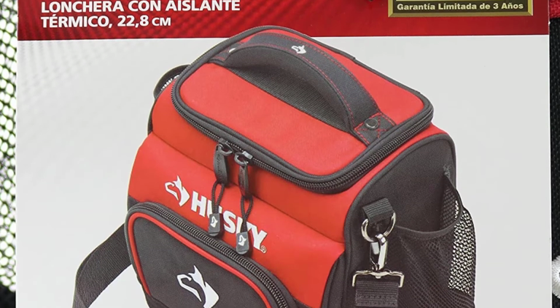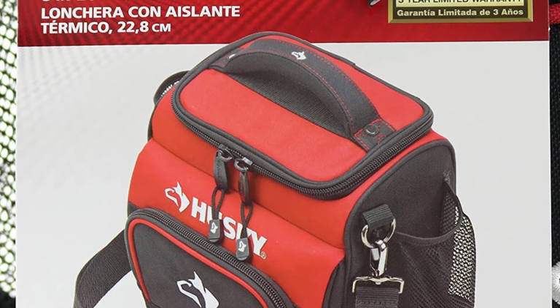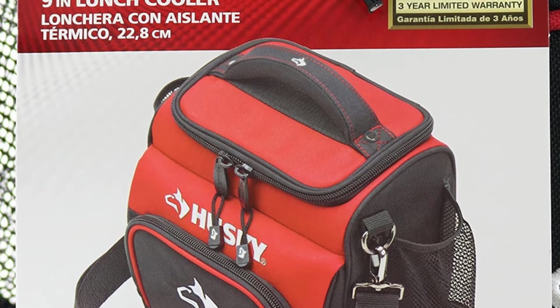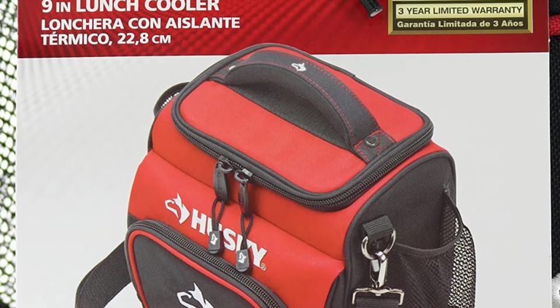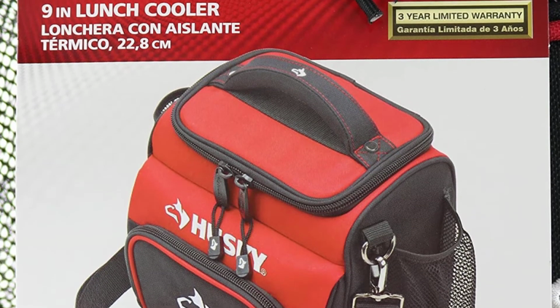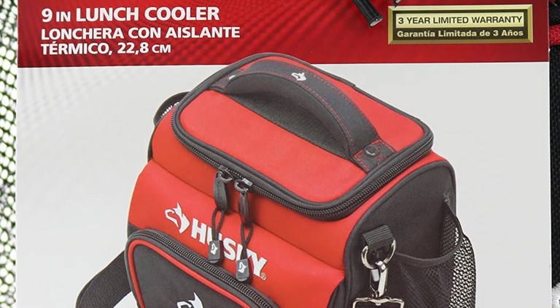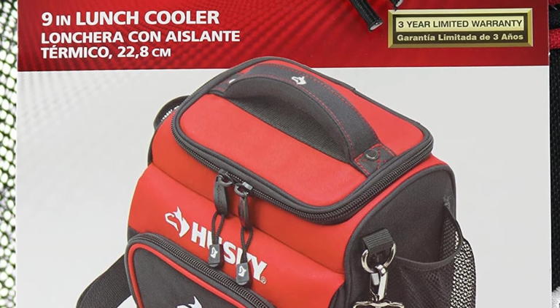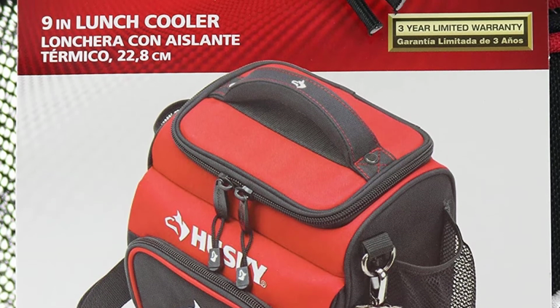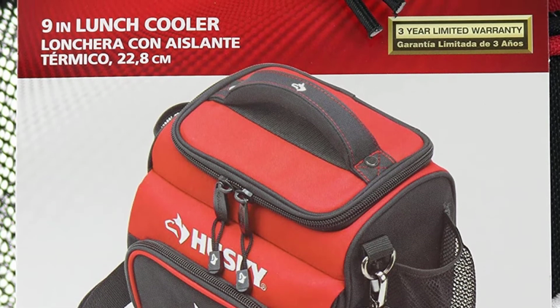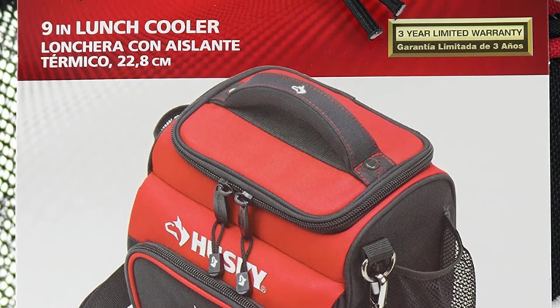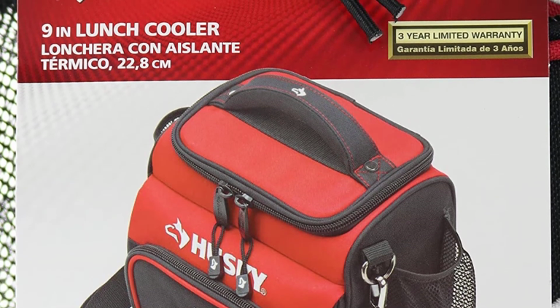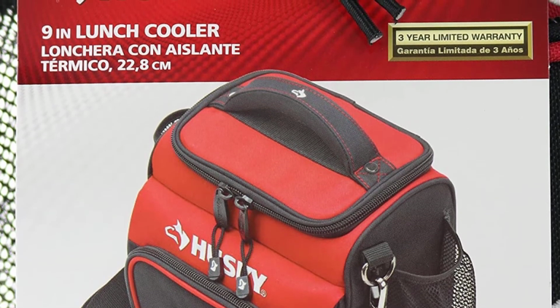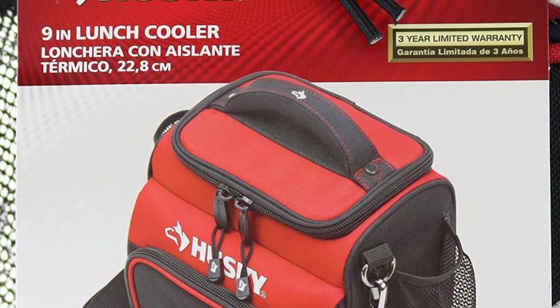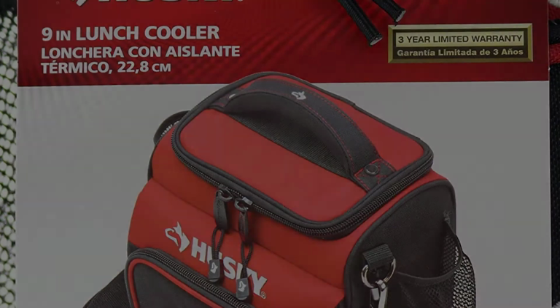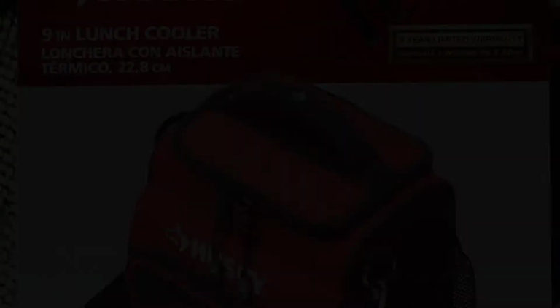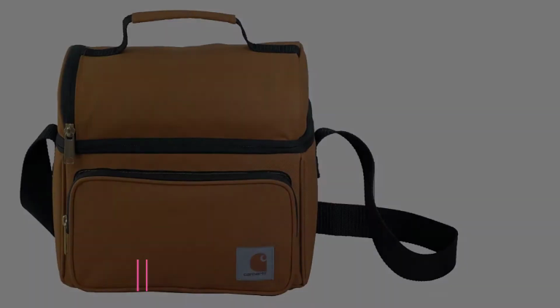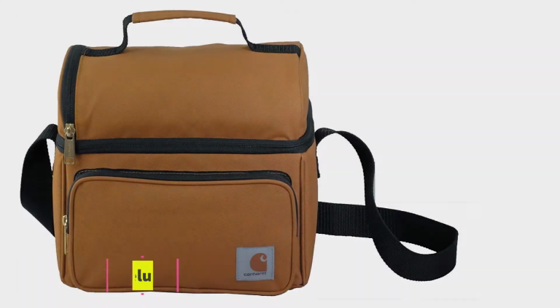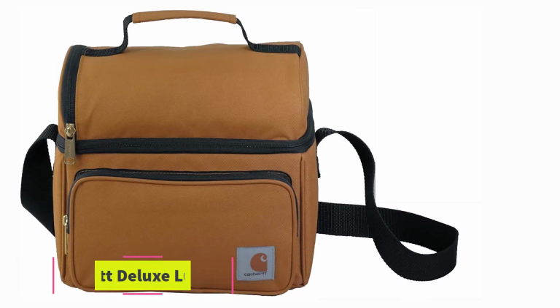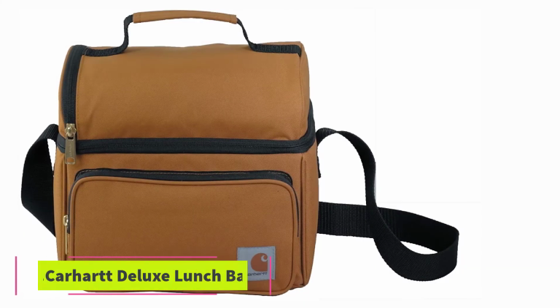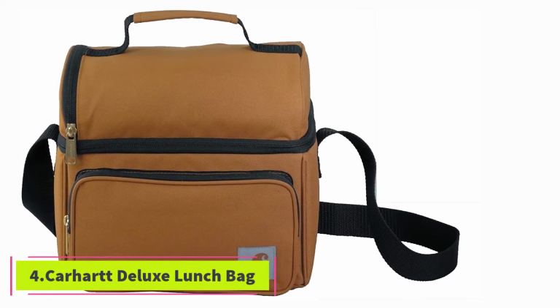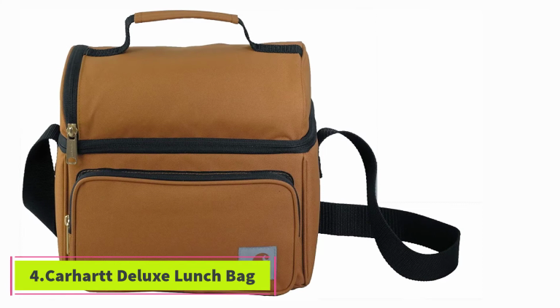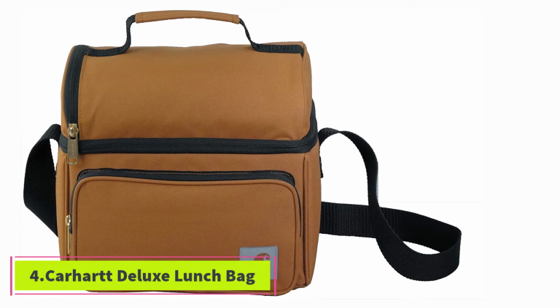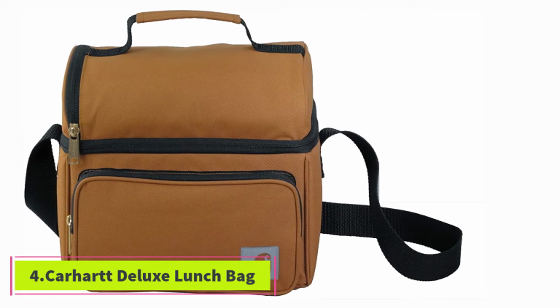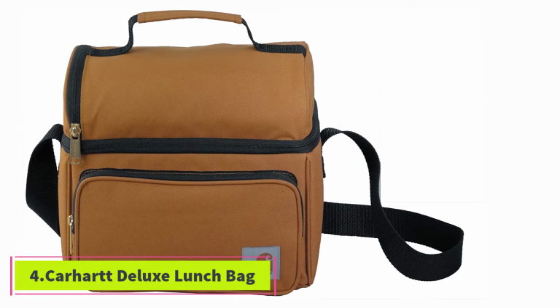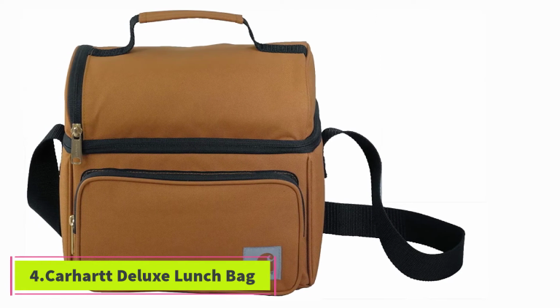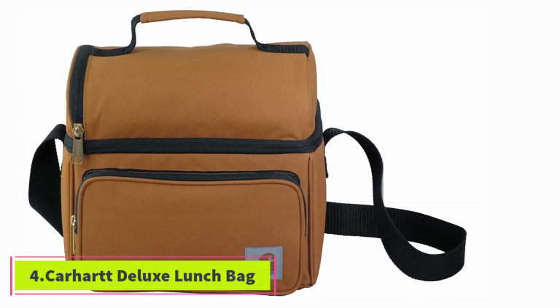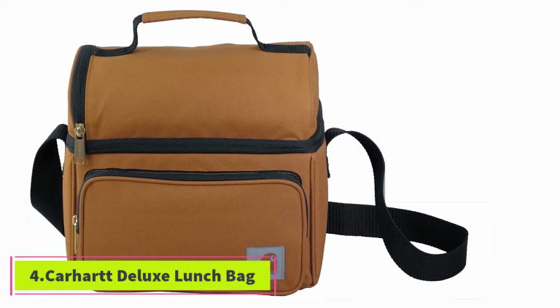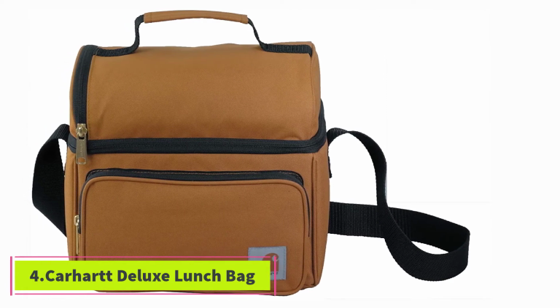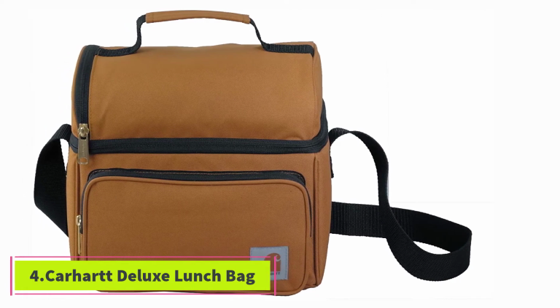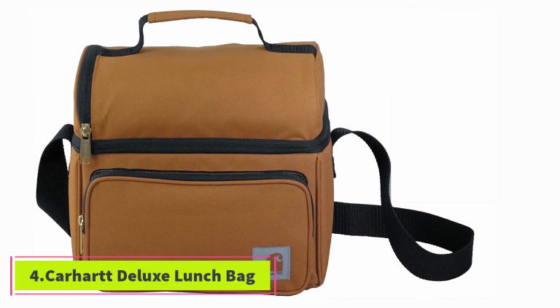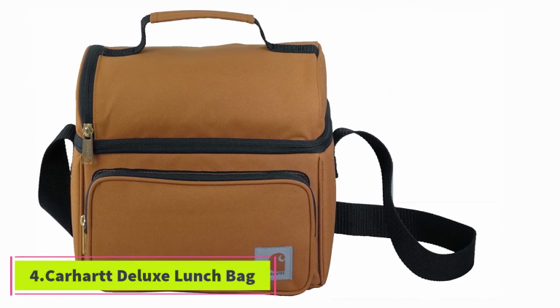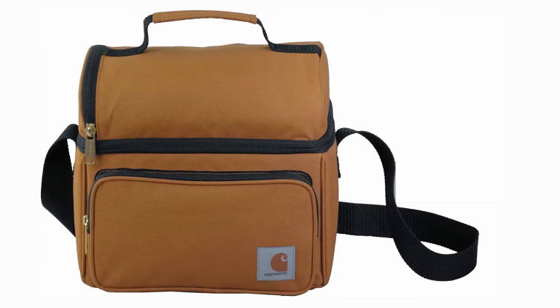The two side pockets are much larger than what you usually see on a lunchbox of this size. In fact, the side pockets are perfect for holding a thermos on both sides, even at the same time.